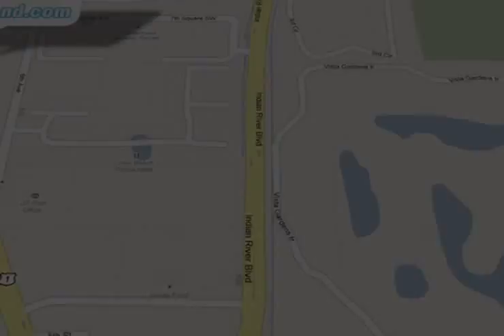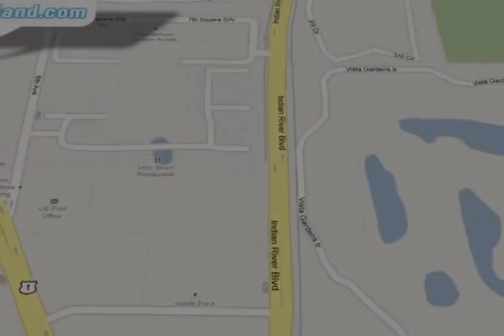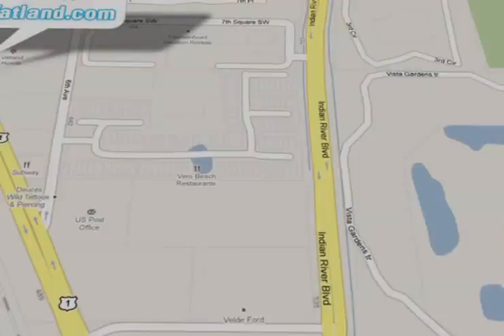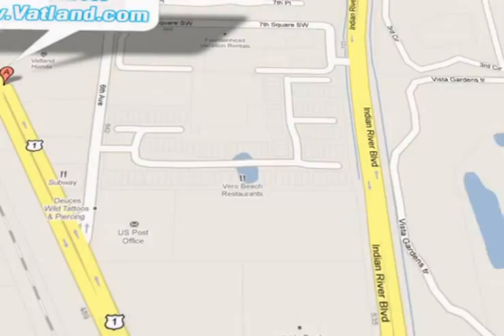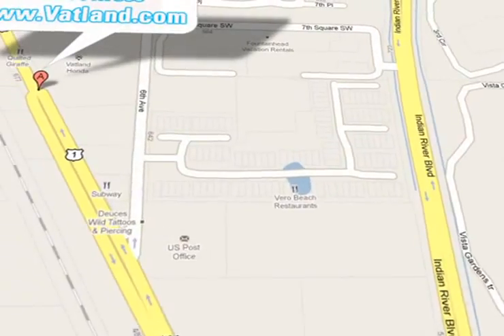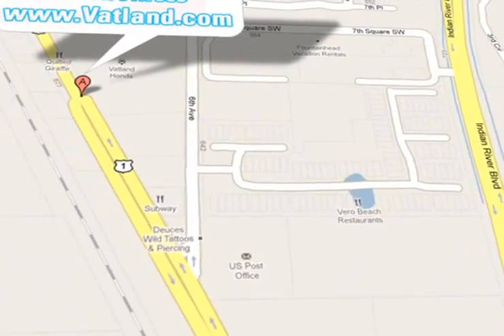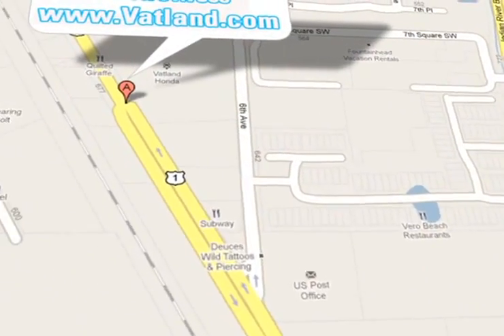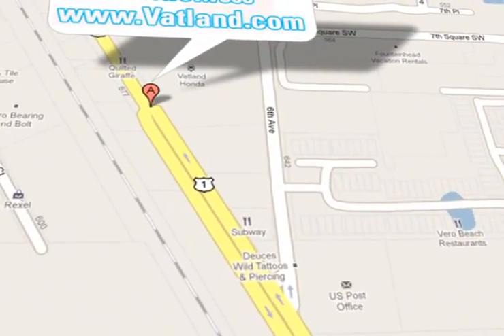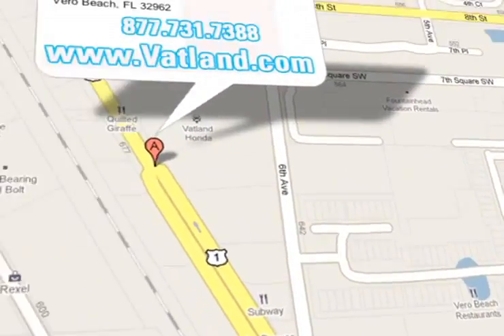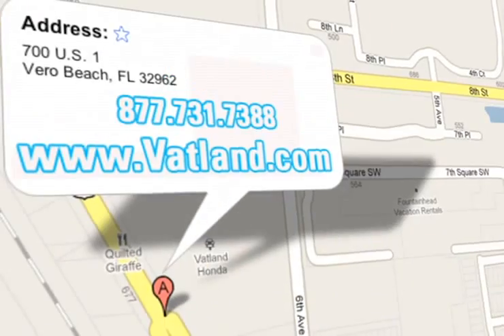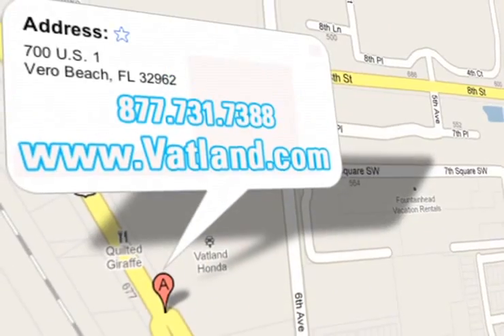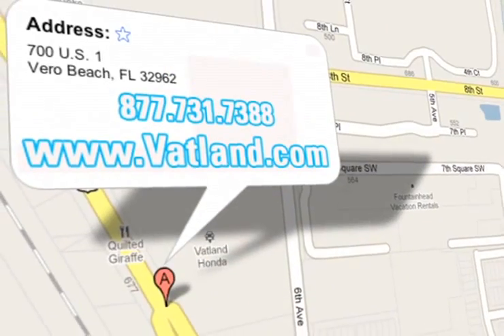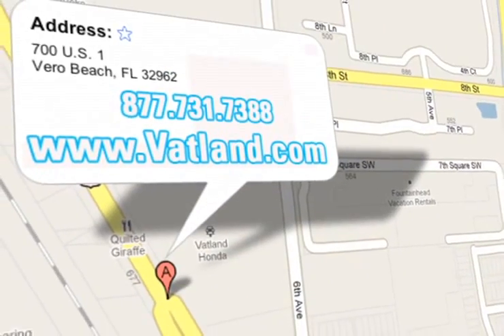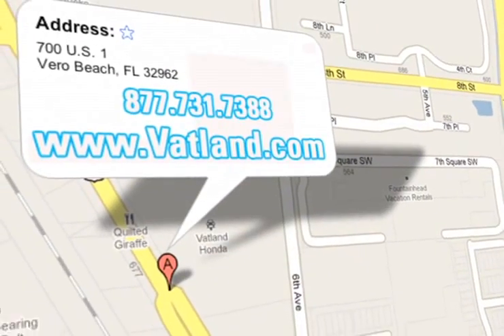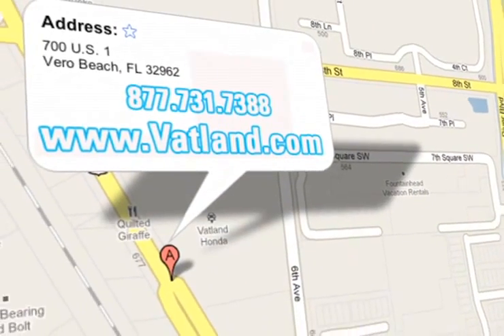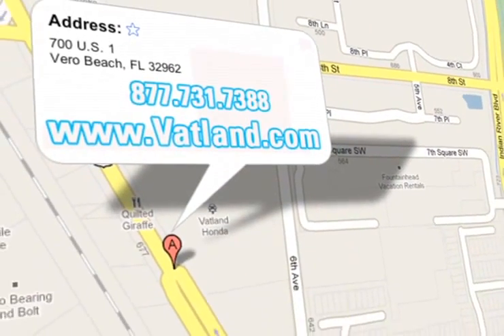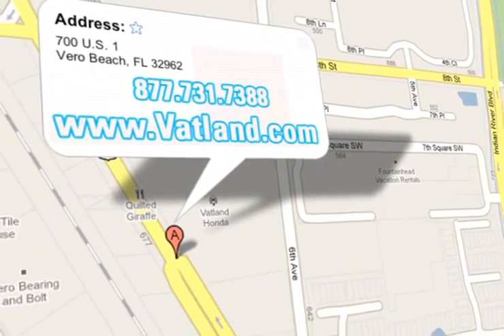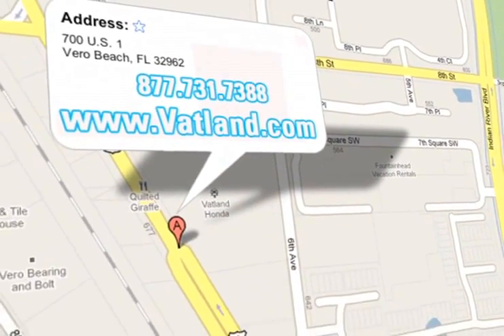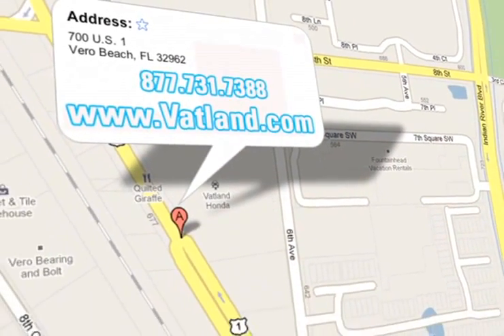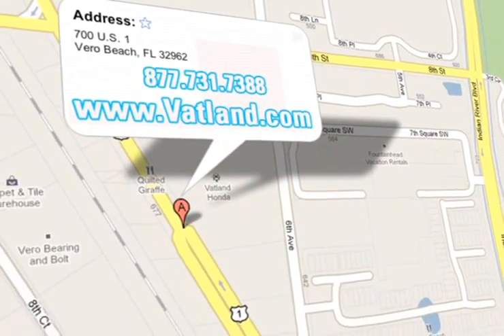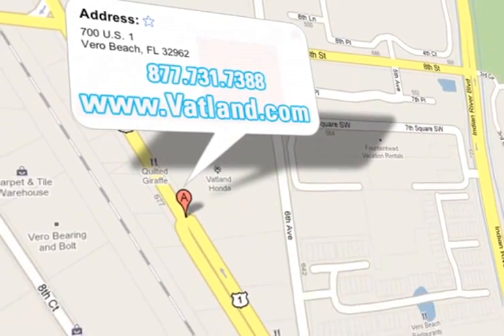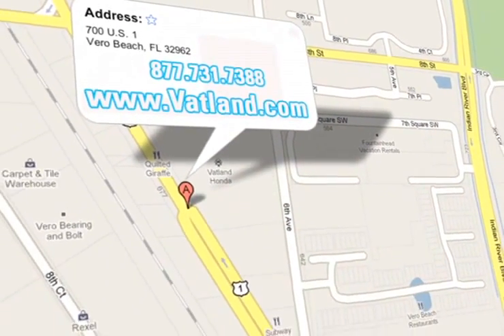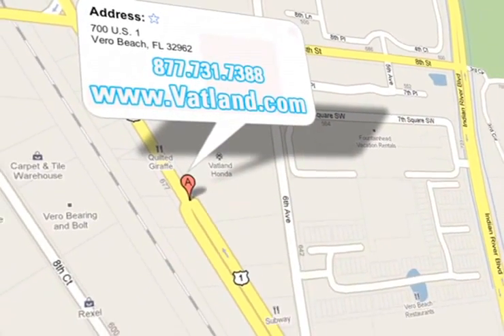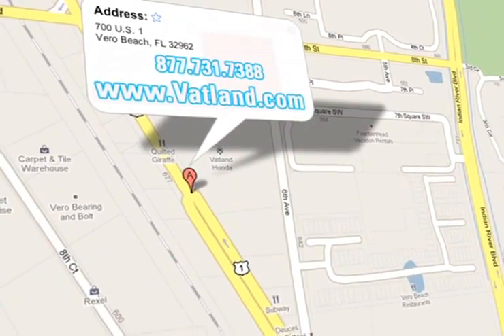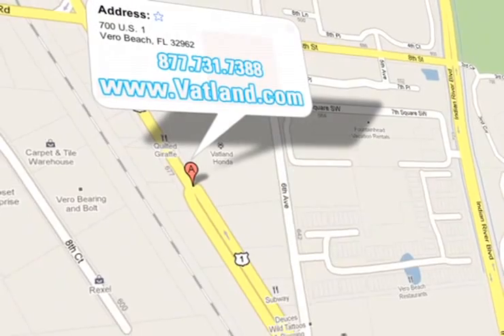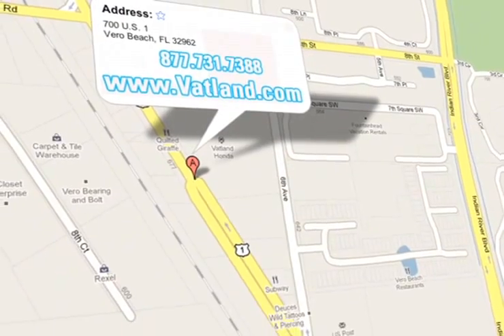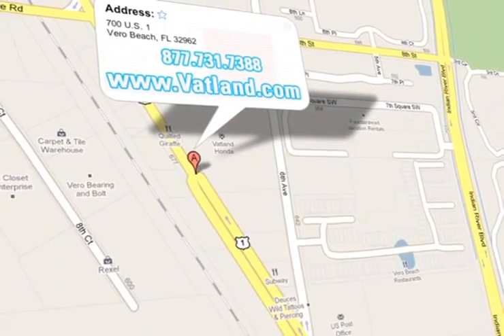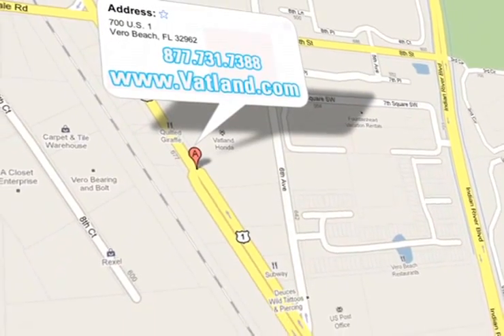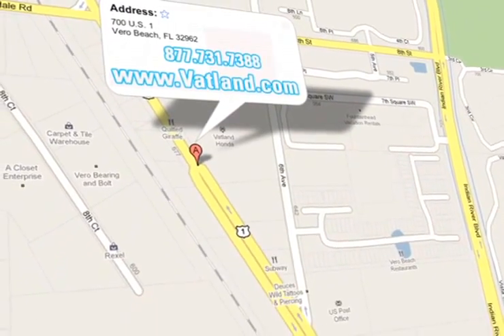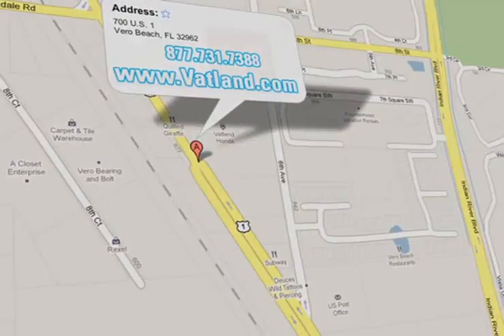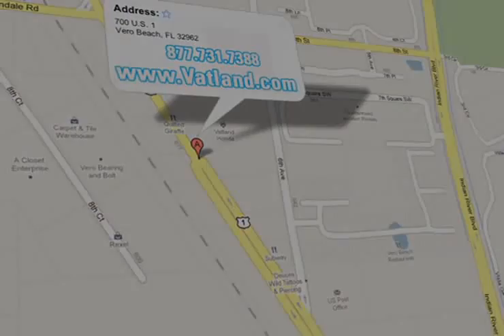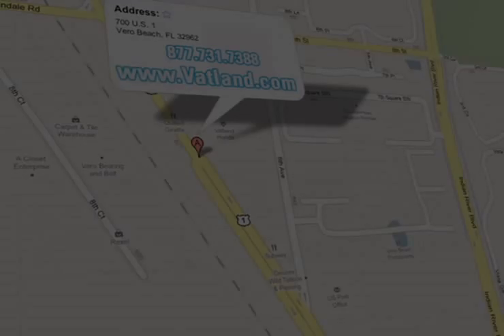Vatland Honda is located at 700 US Highway 1 in Vero Beach, Florida. We'll talk to you soon and see you soon.